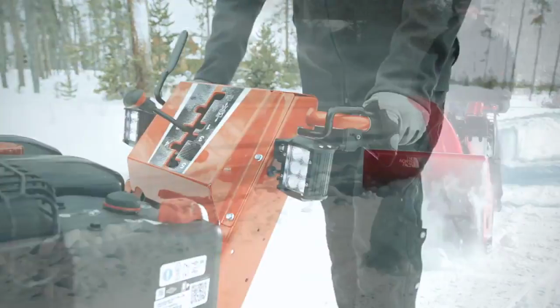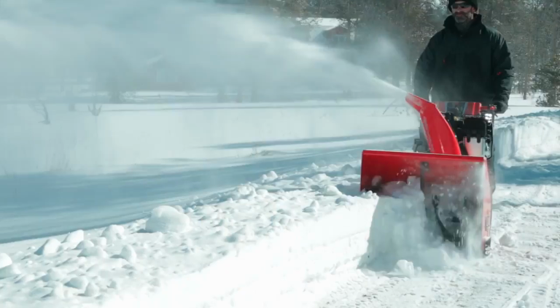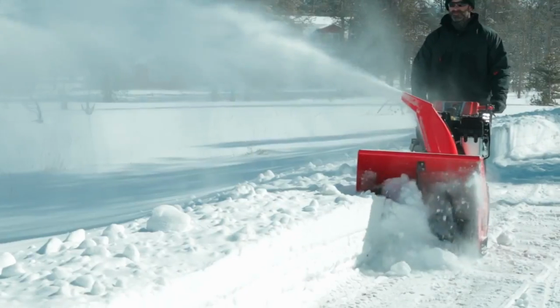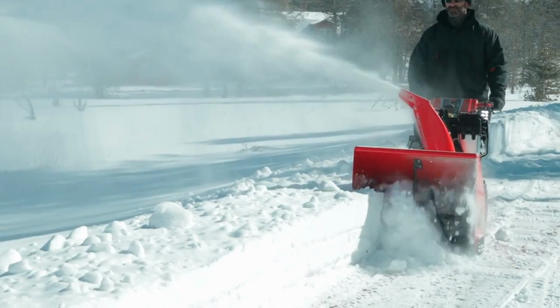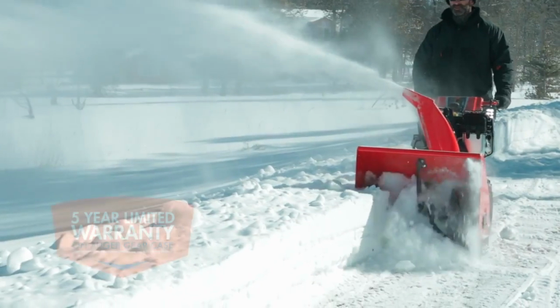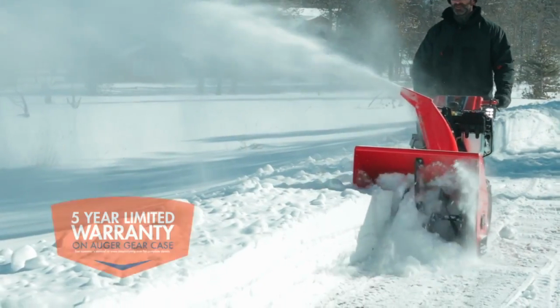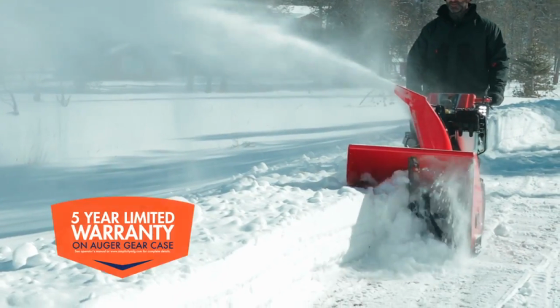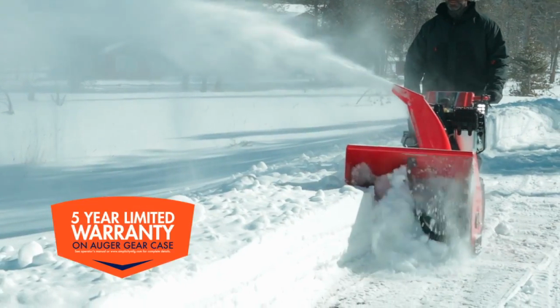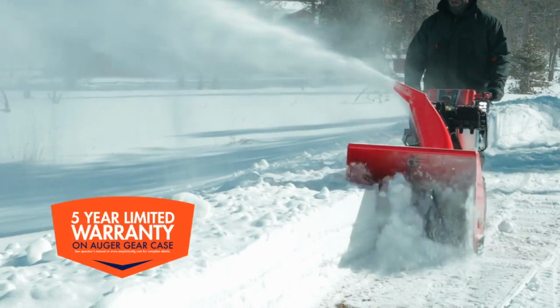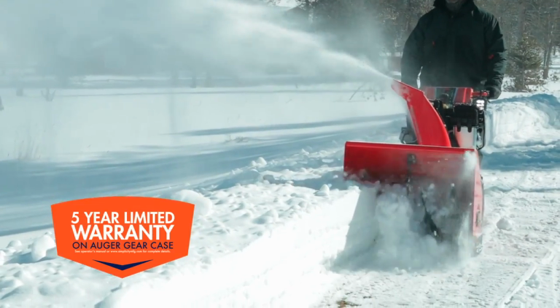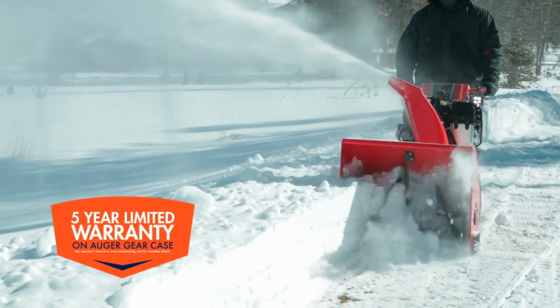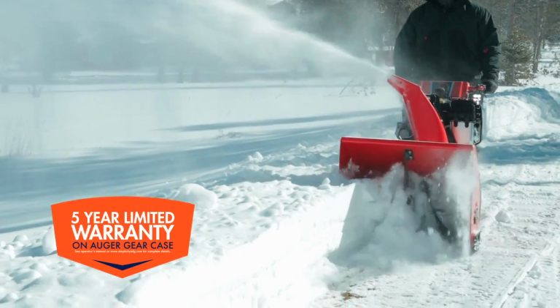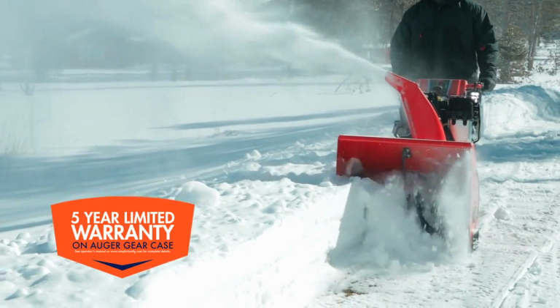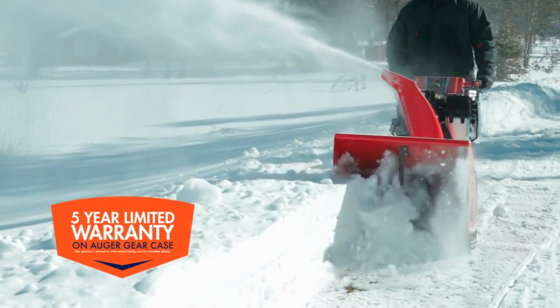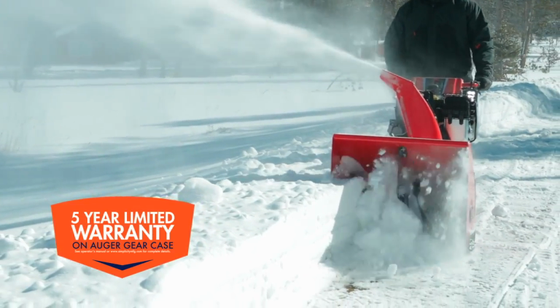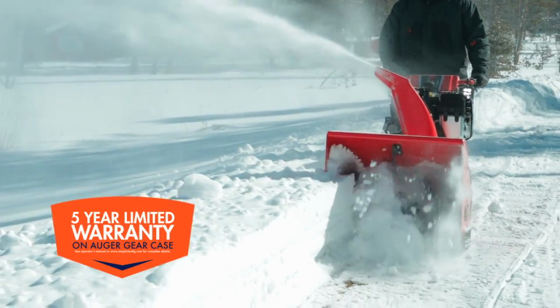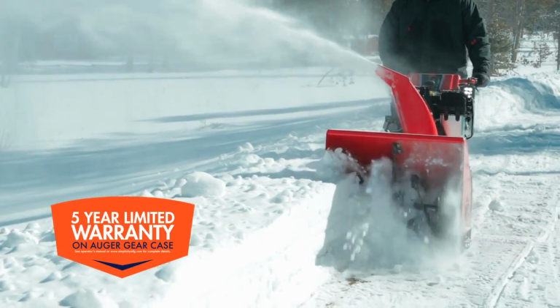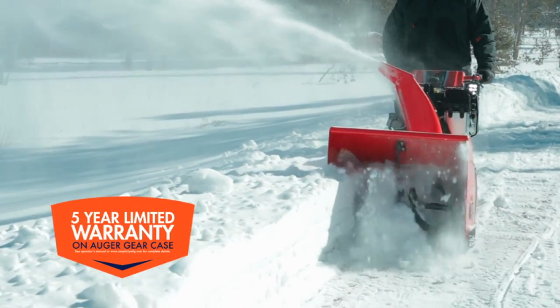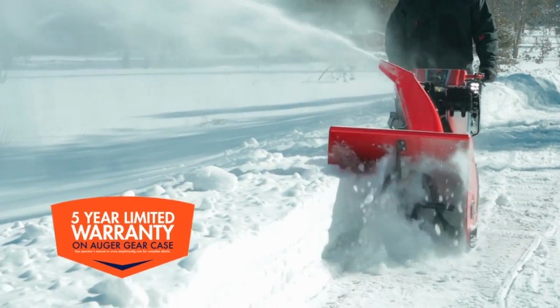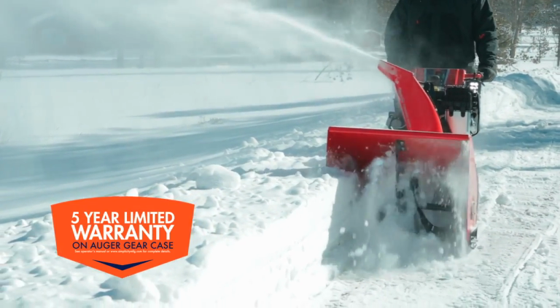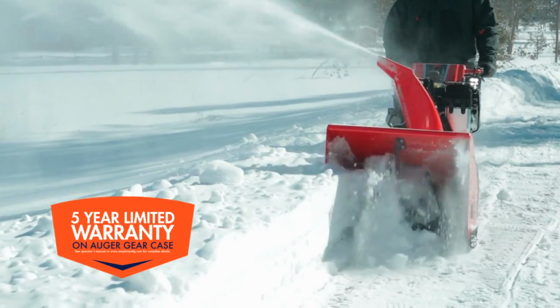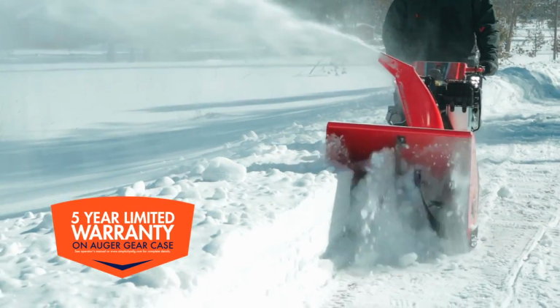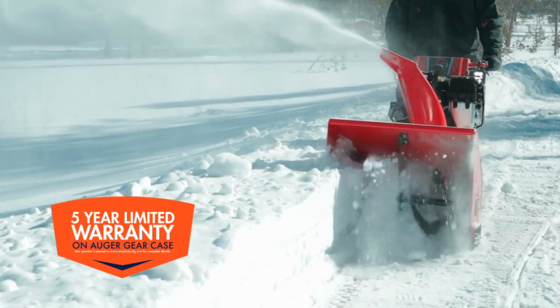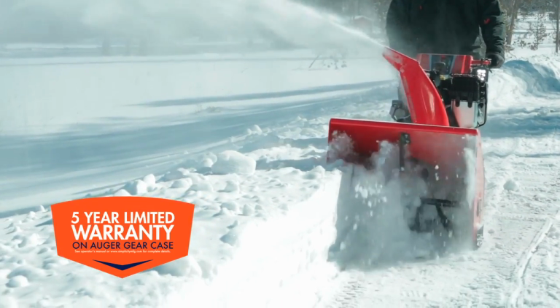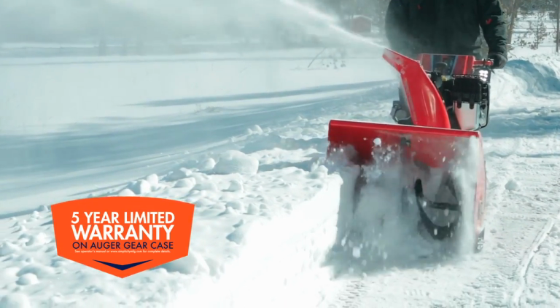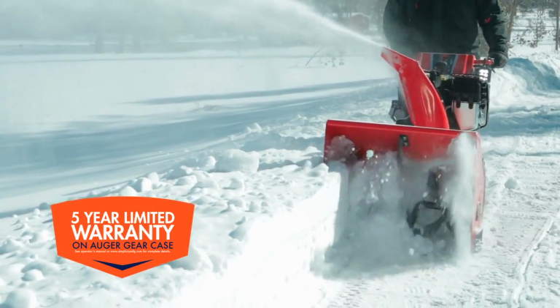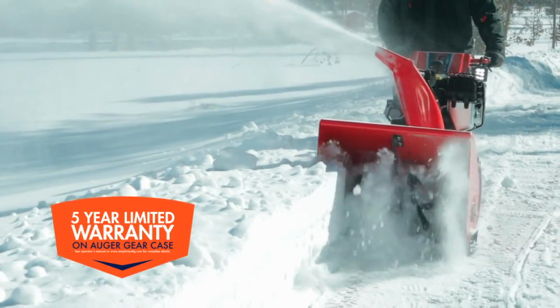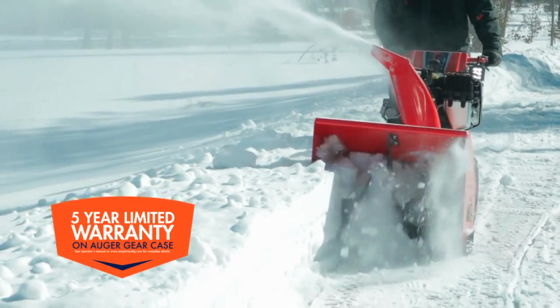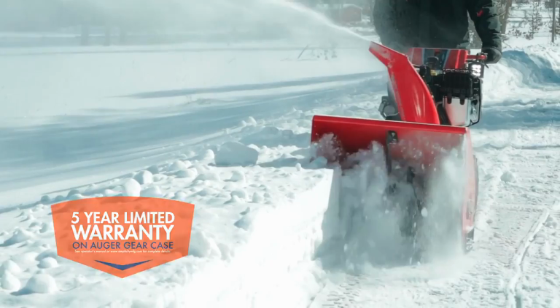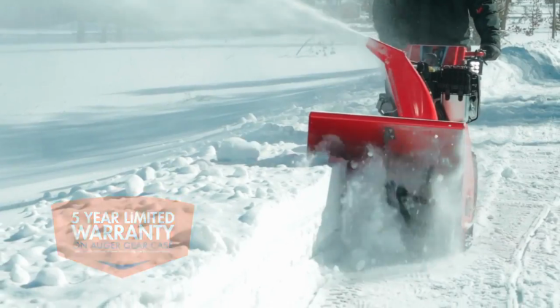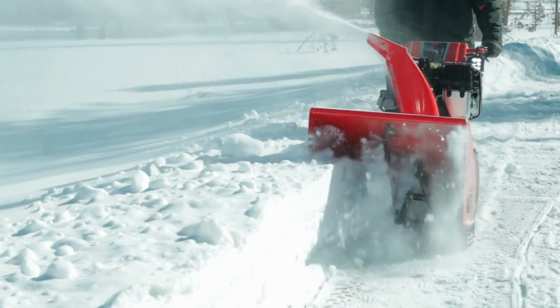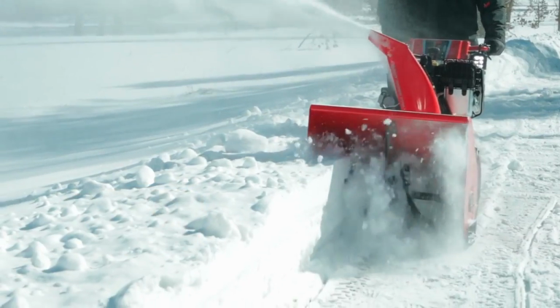The cast iron gear case is also commercial grade and has a 5-year limited warranty to prove it.